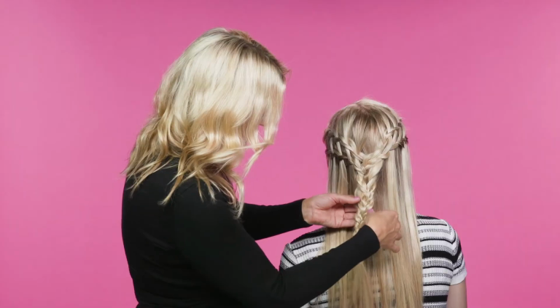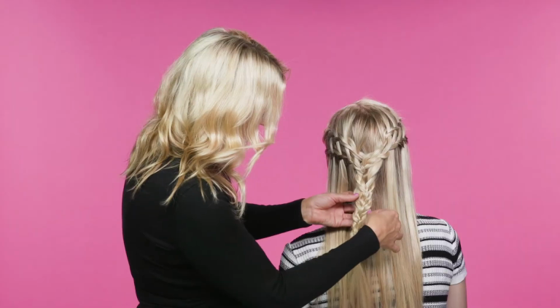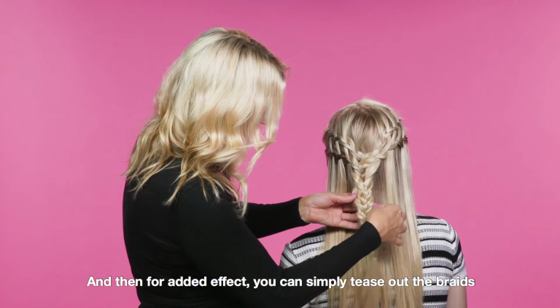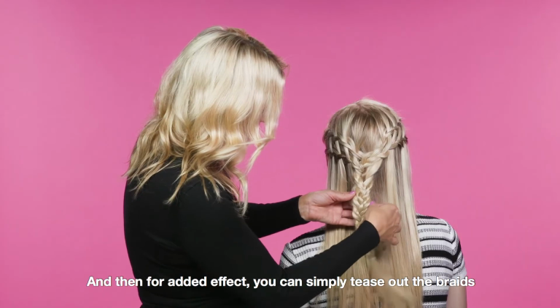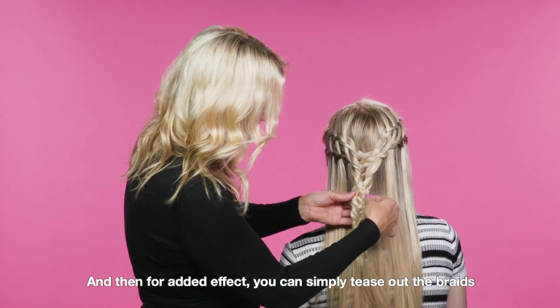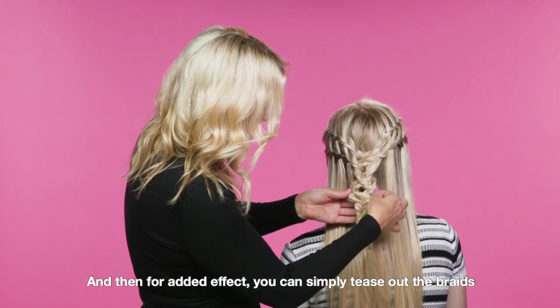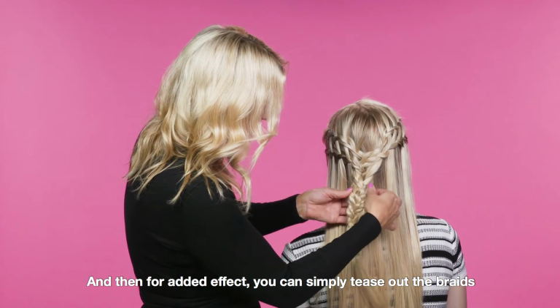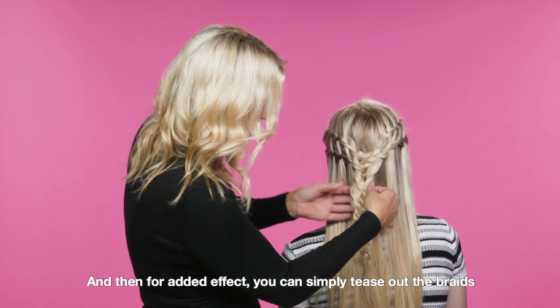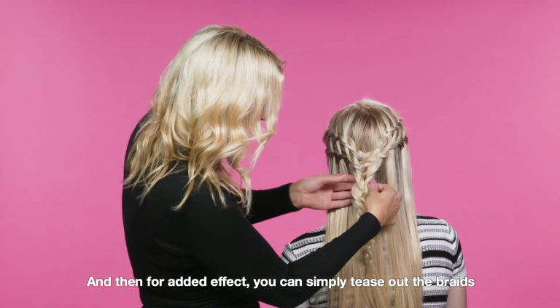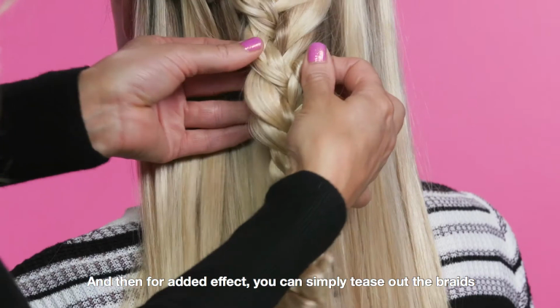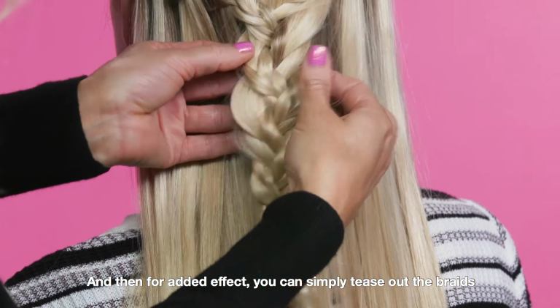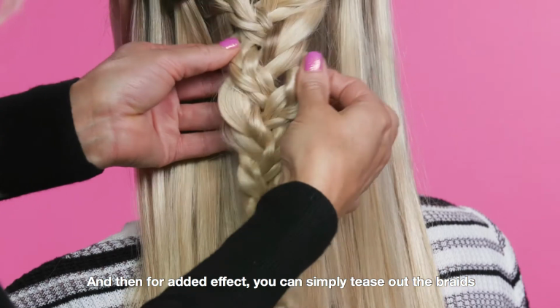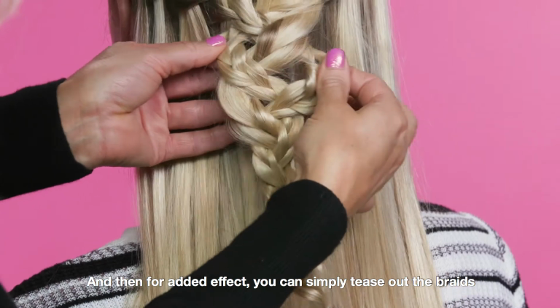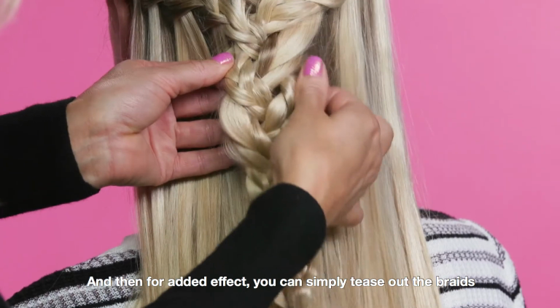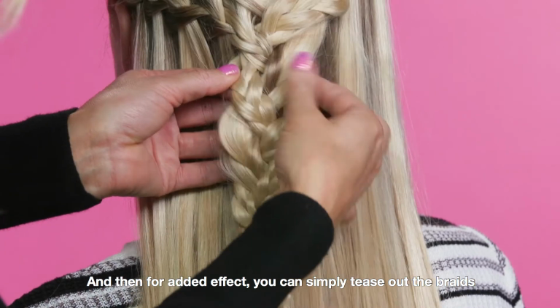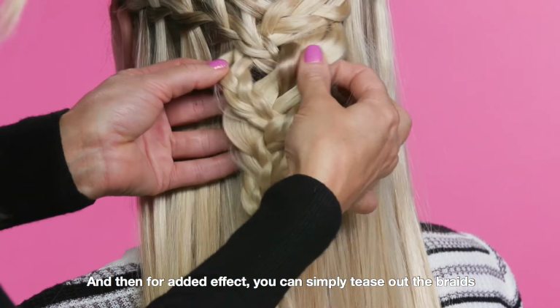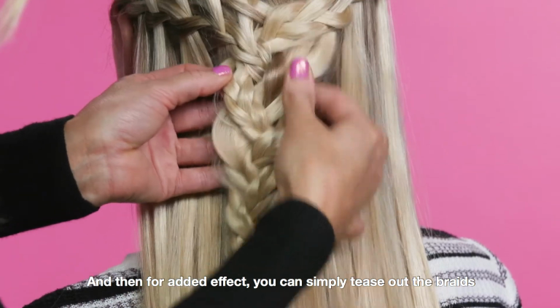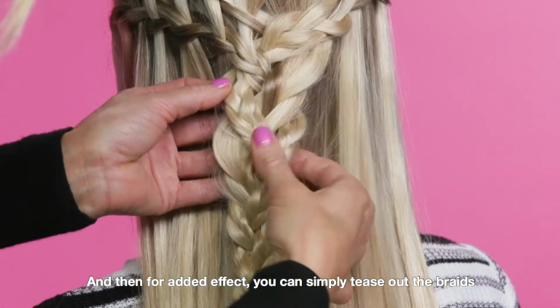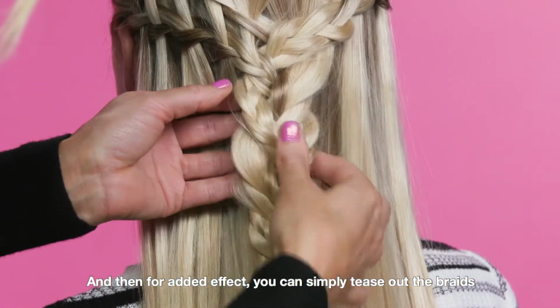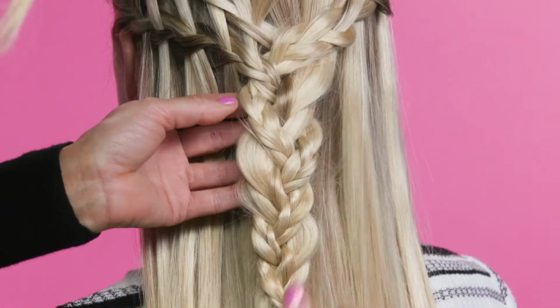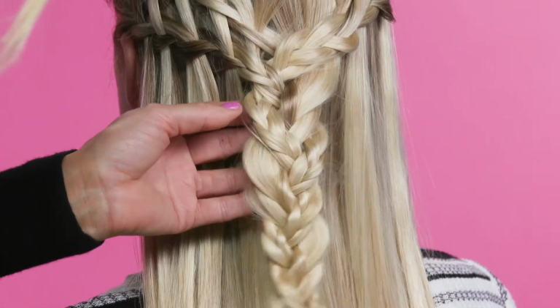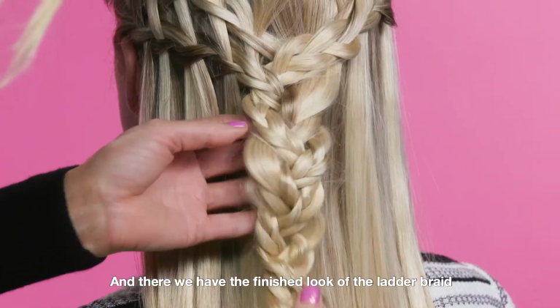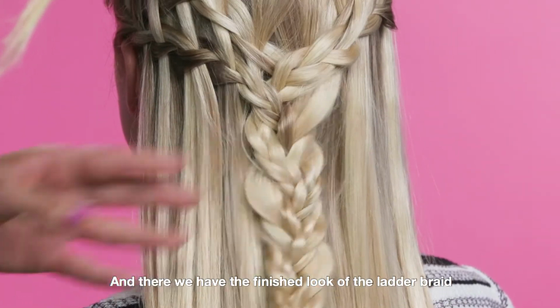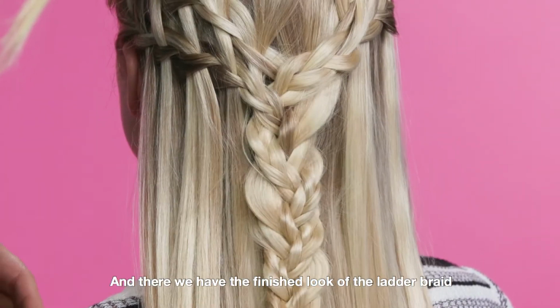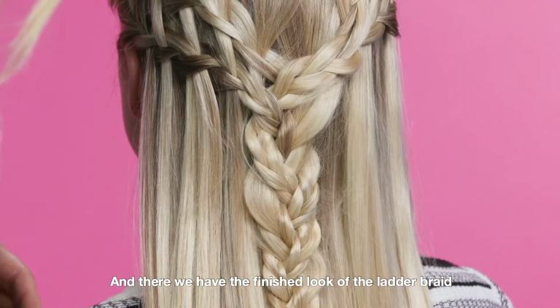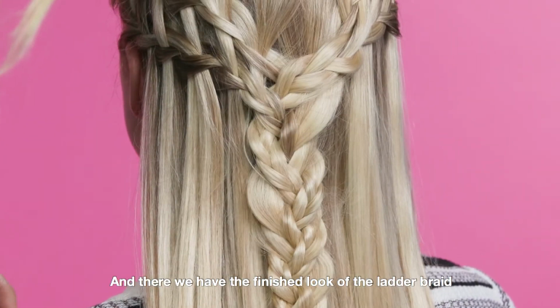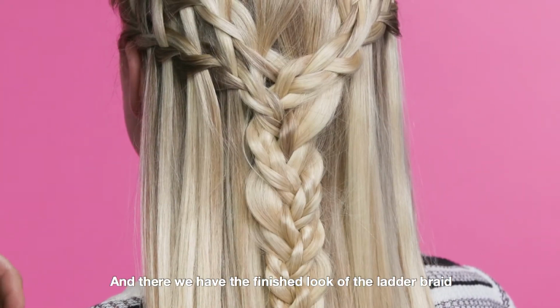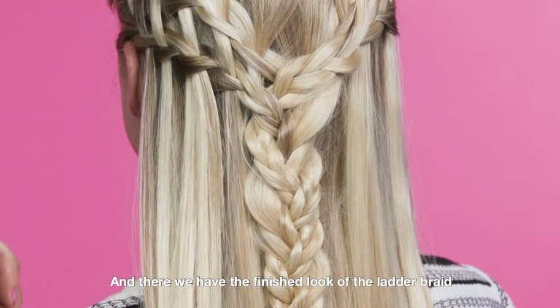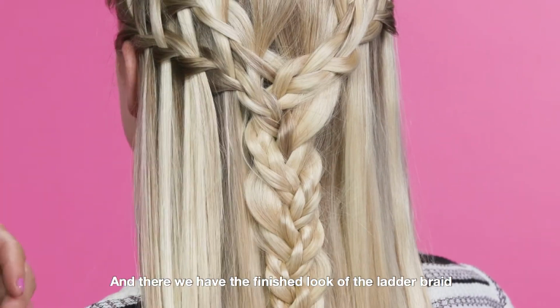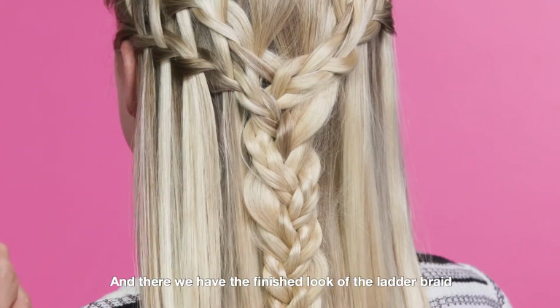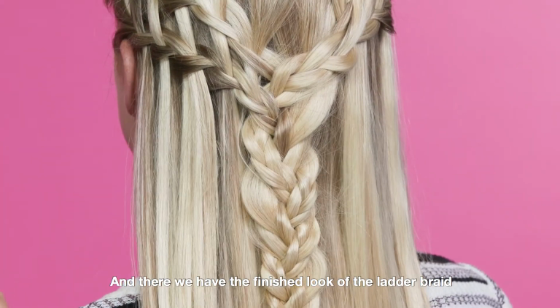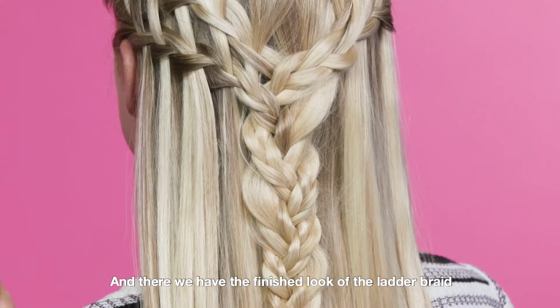For added effect, you can simply tease out the braids. And then we have the finished look of the ladder braid.